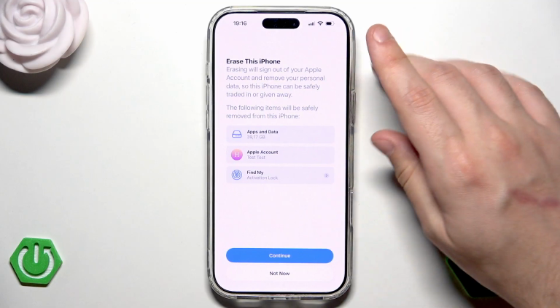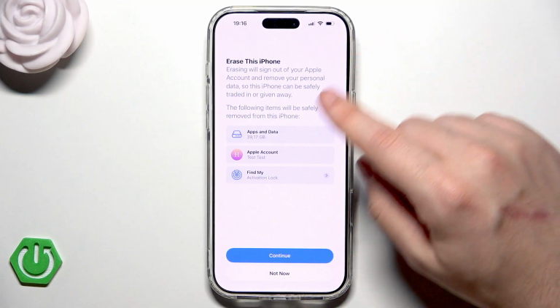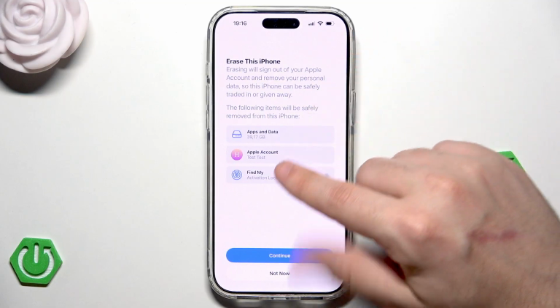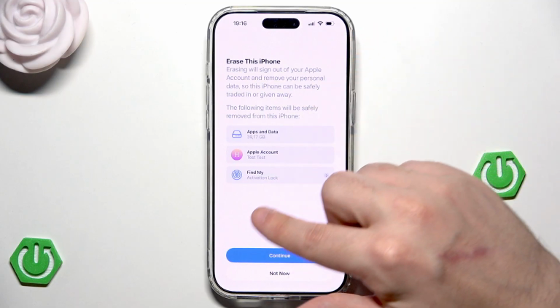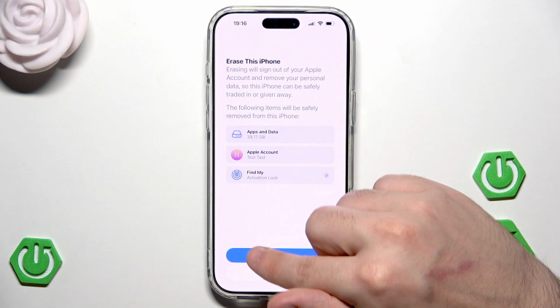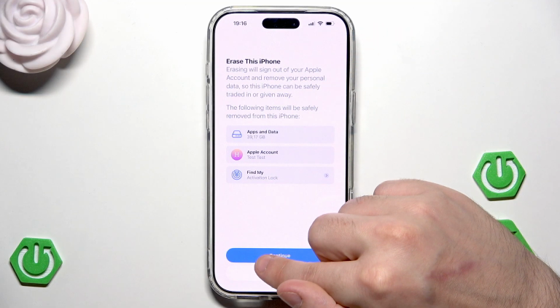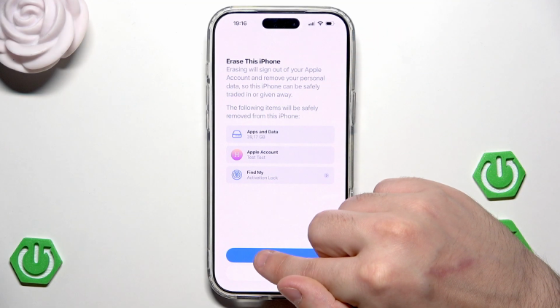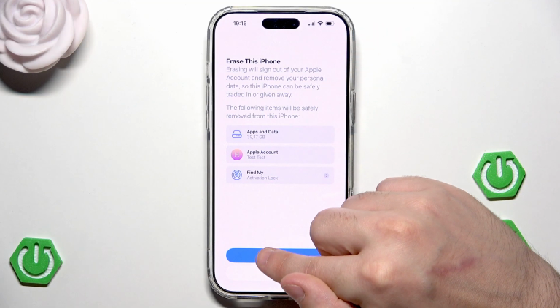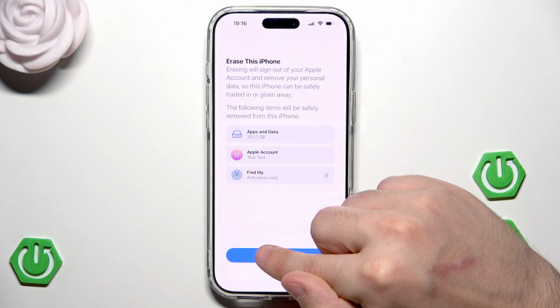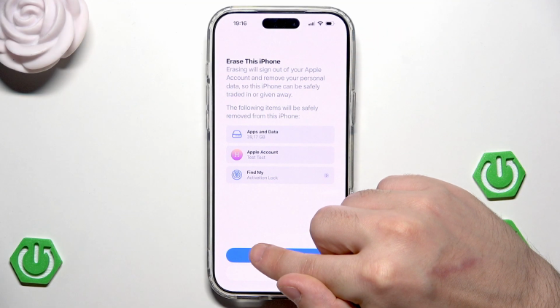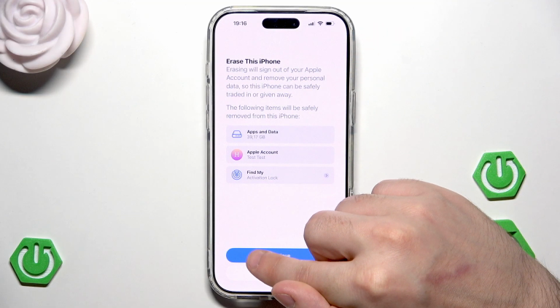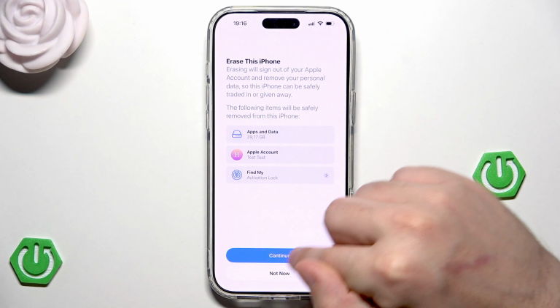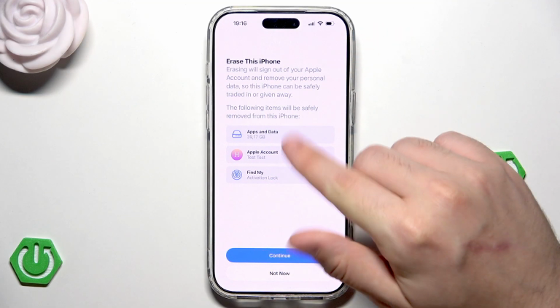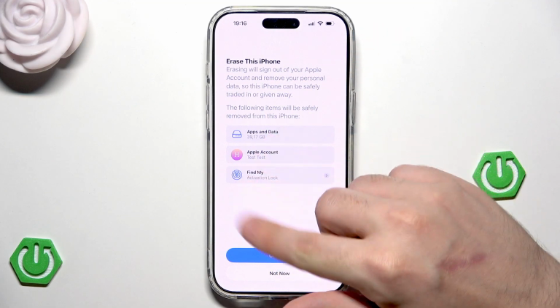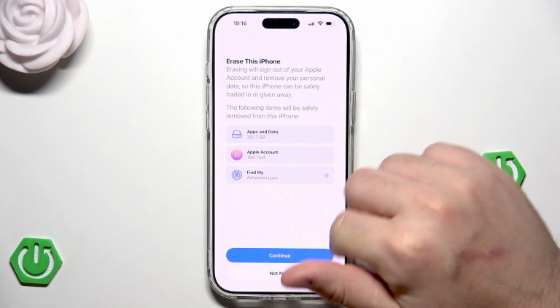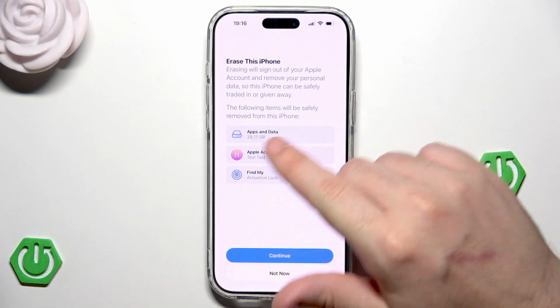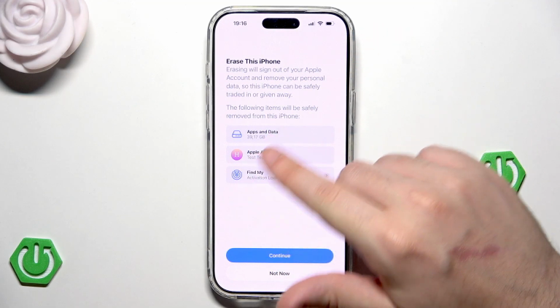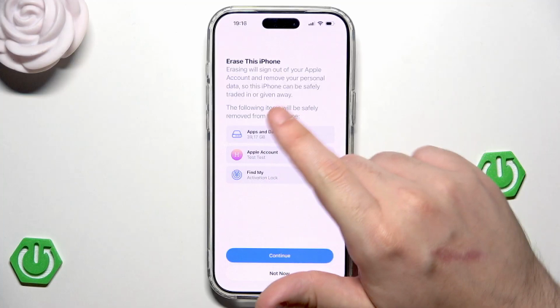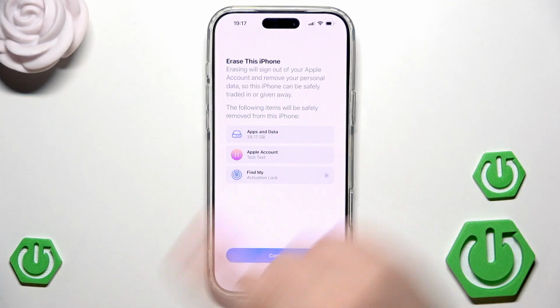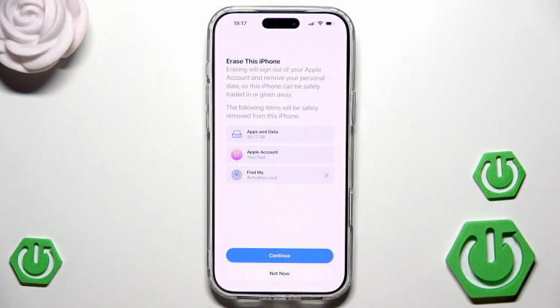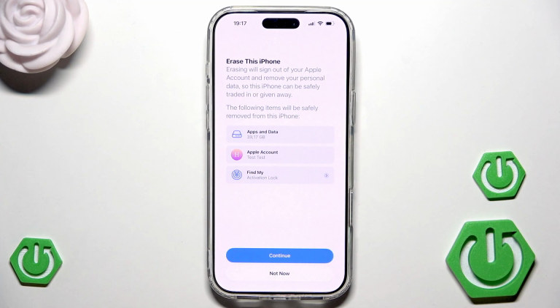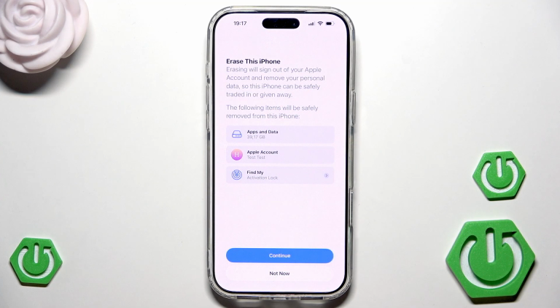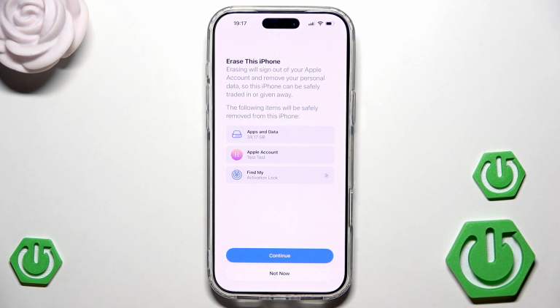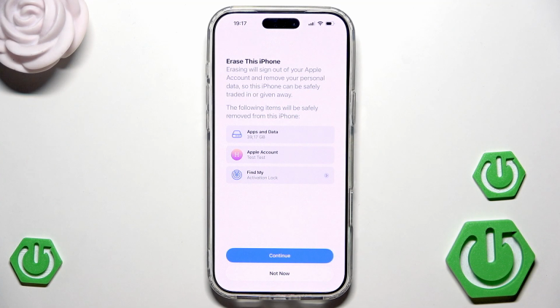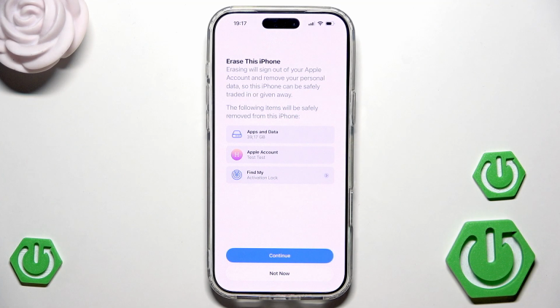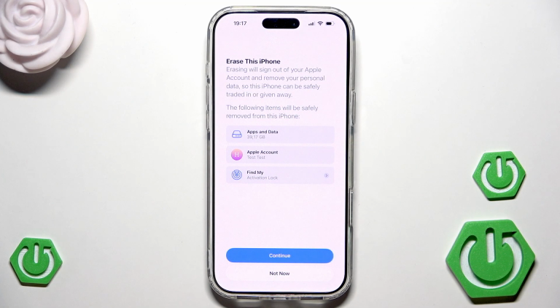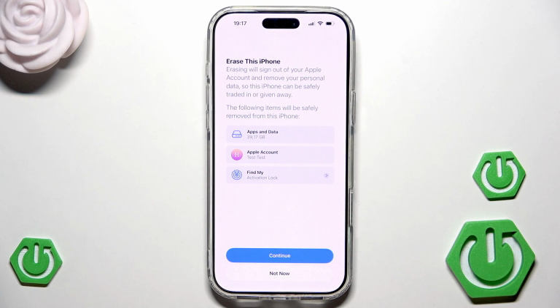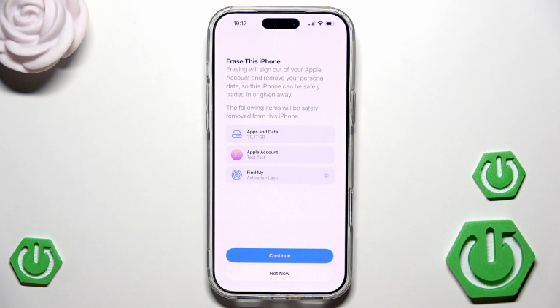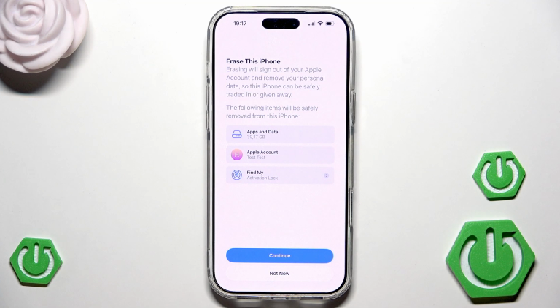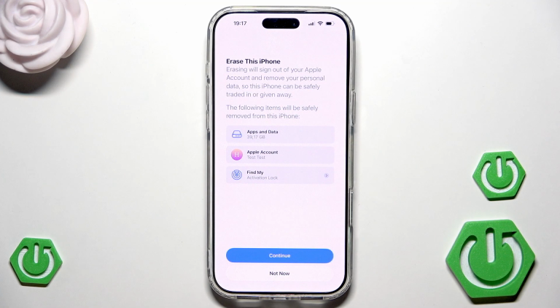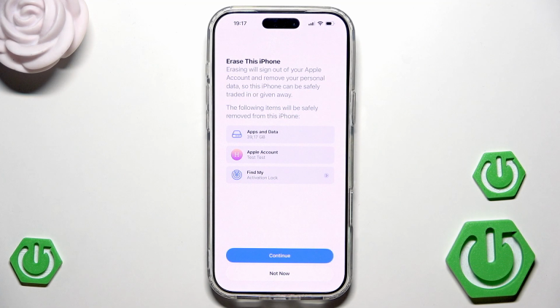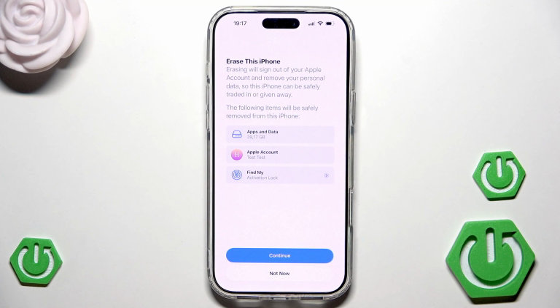Now we need to simply click on erase all content and settings. Simply click on that and now click on continue. Remember that all of your data will be permanently erased.